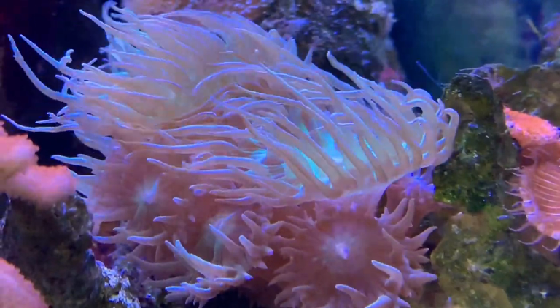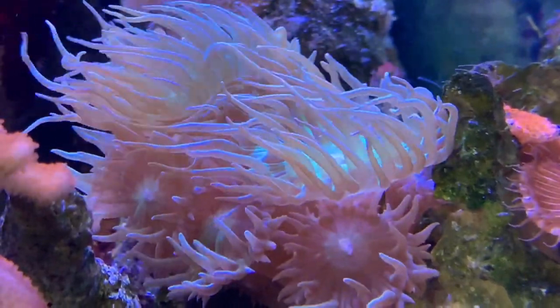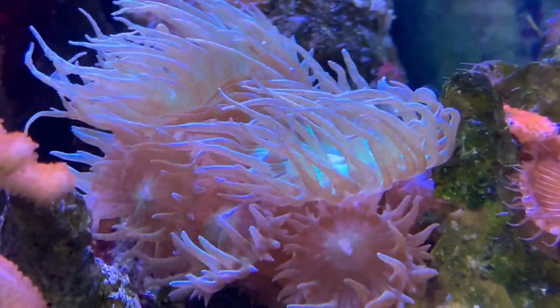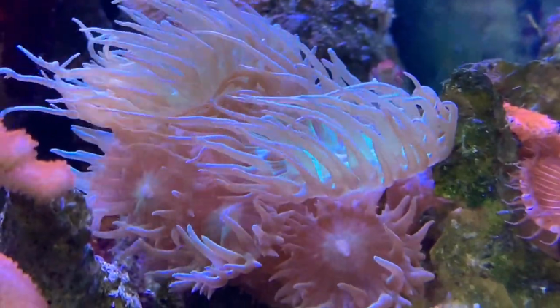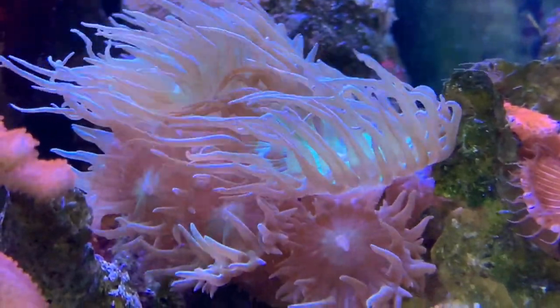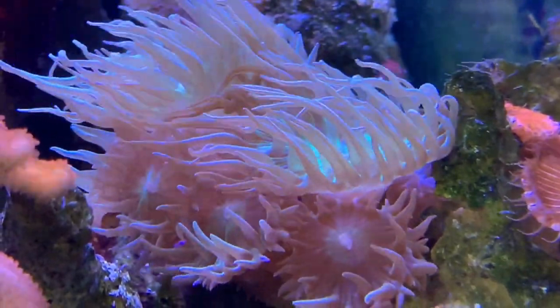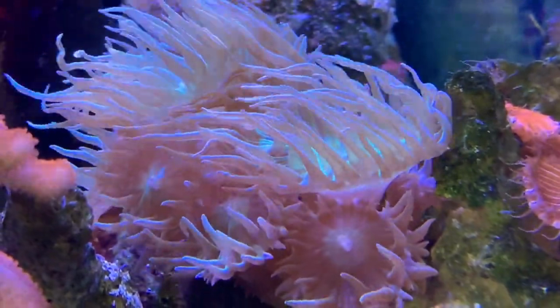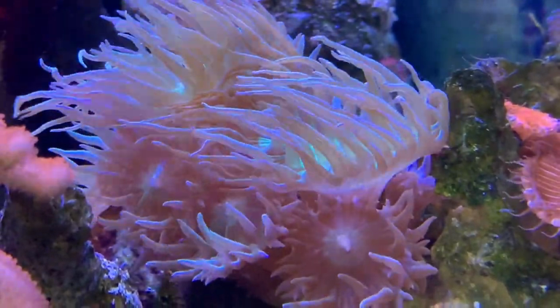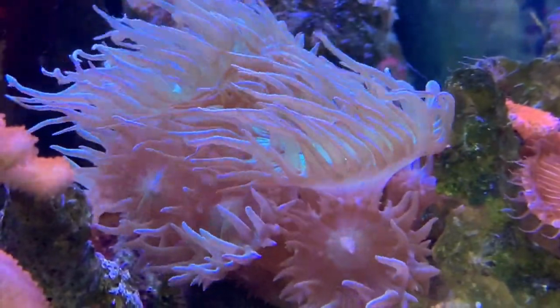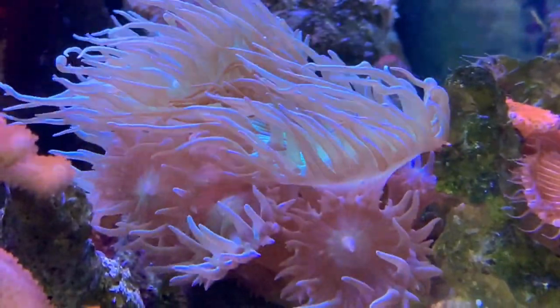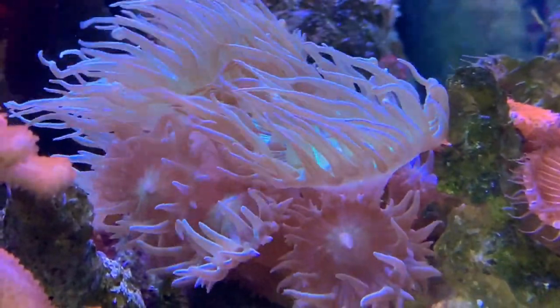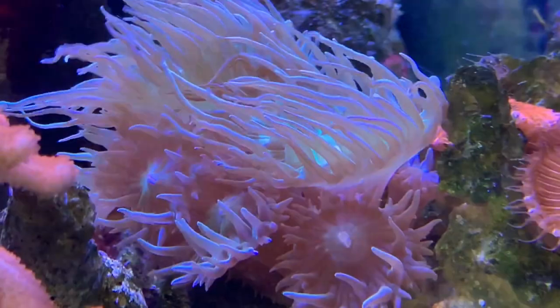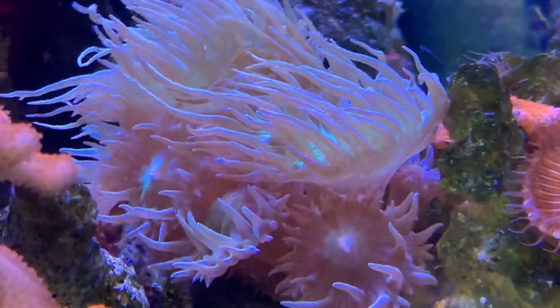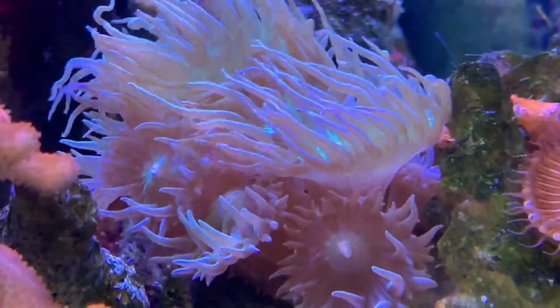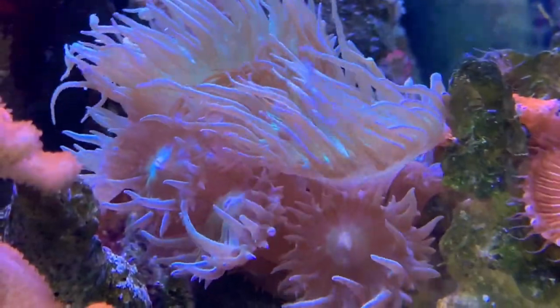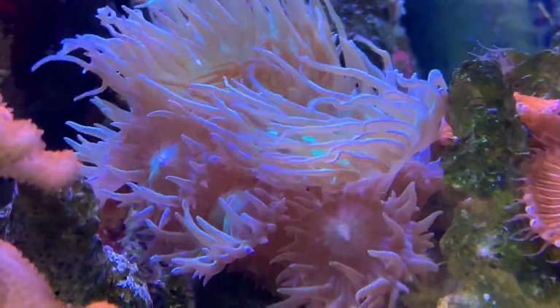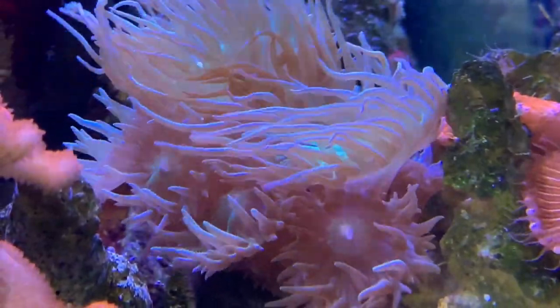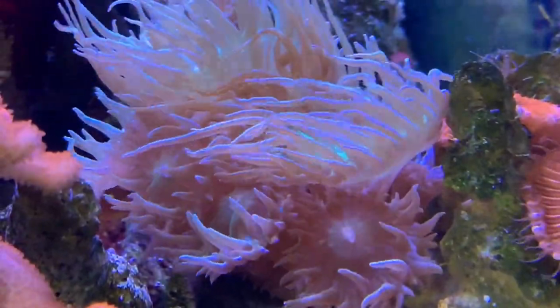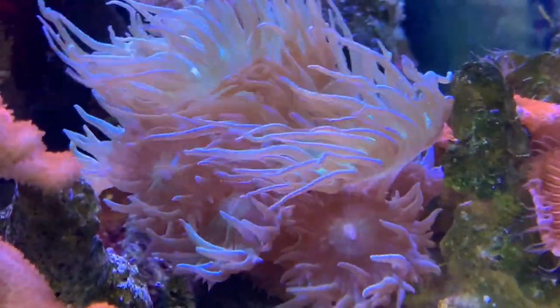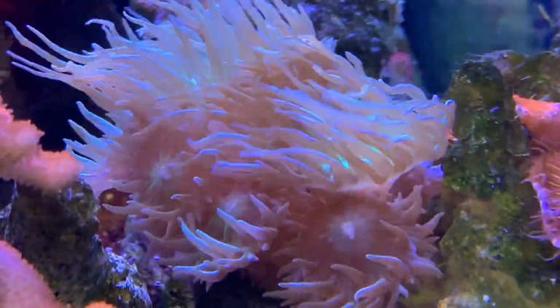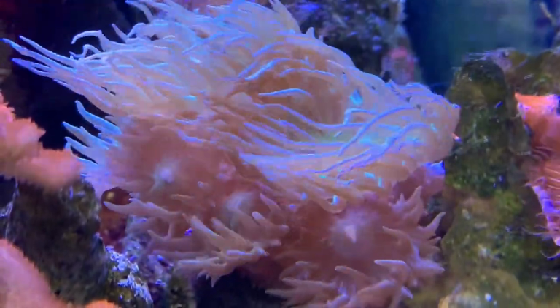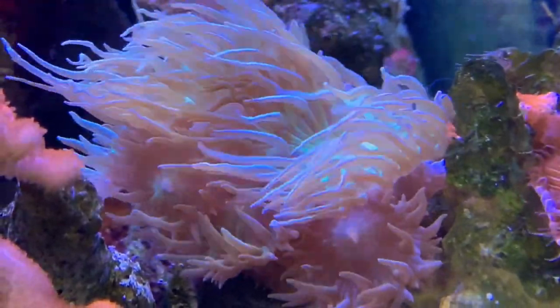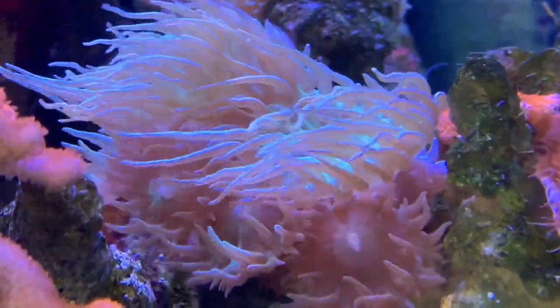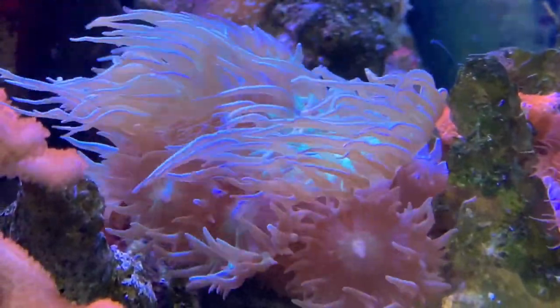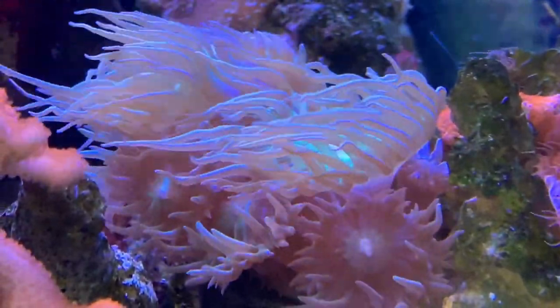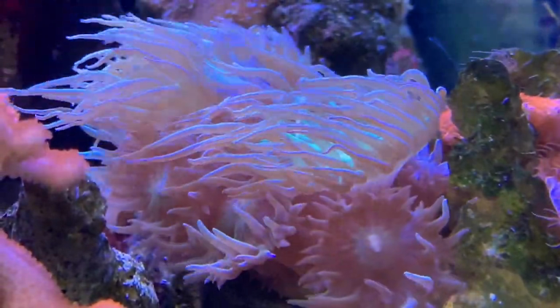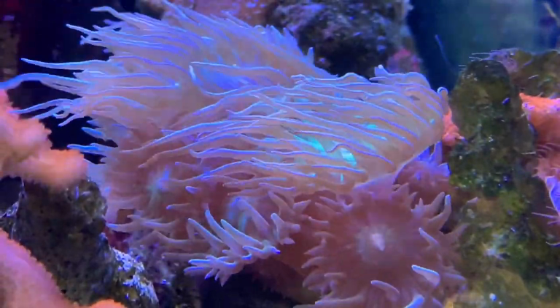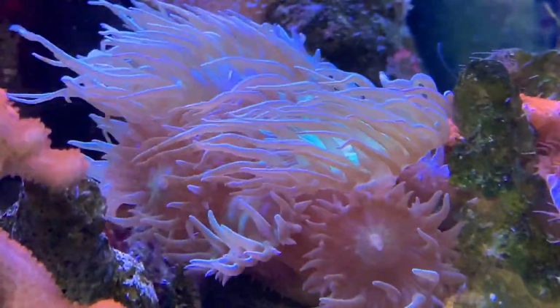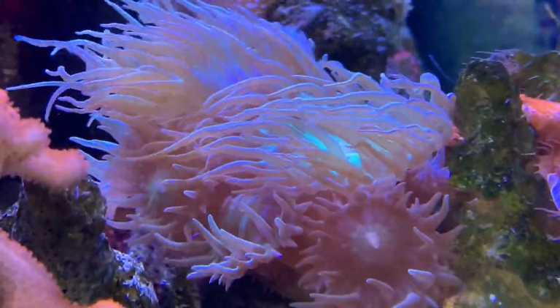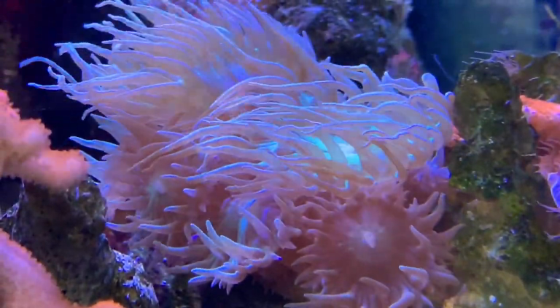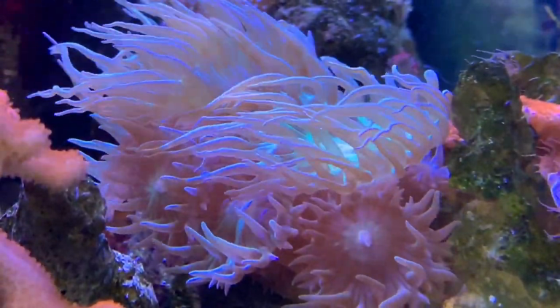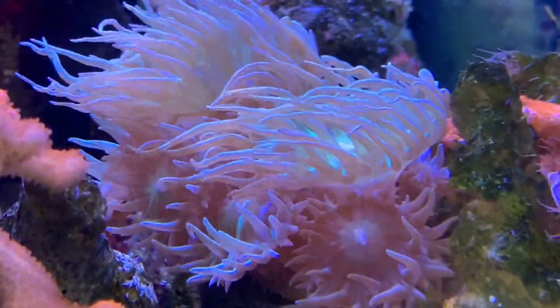What's up everybody, it's Brock, and we got a brand new episode of All About, and today we are doing another coral video. It is the Duncan Coral.